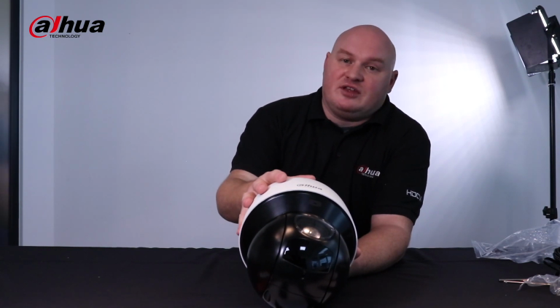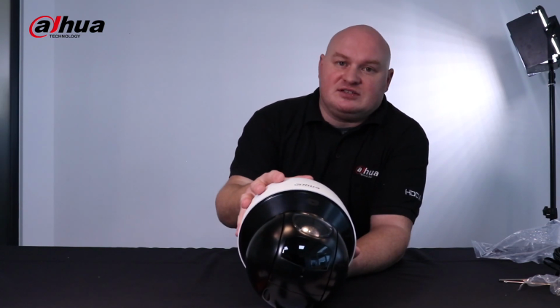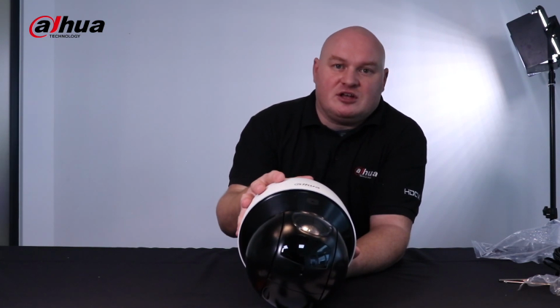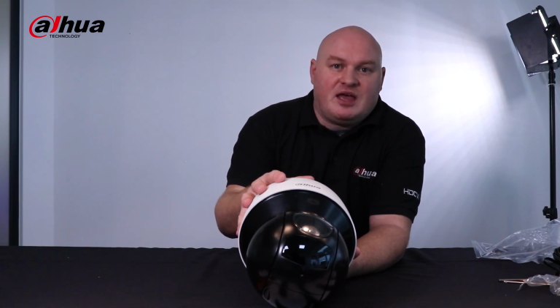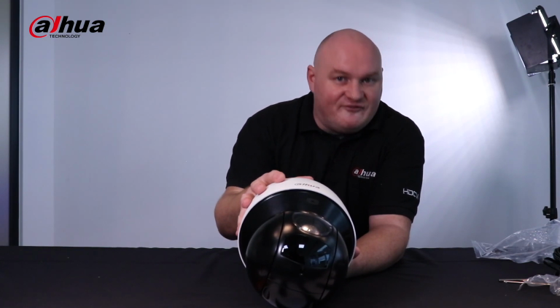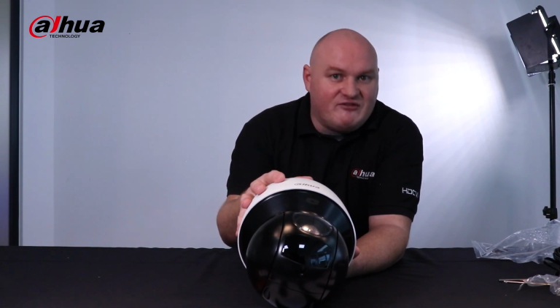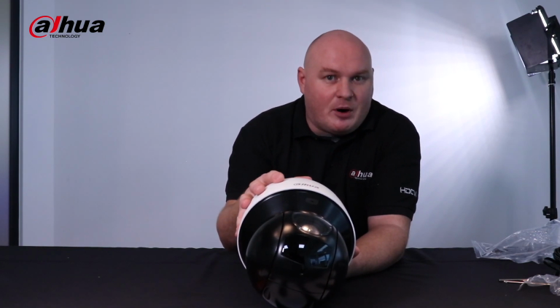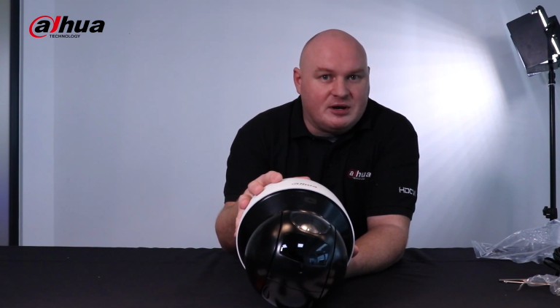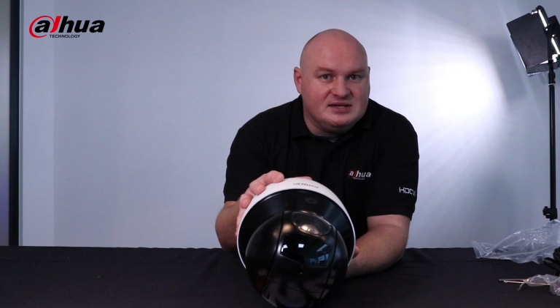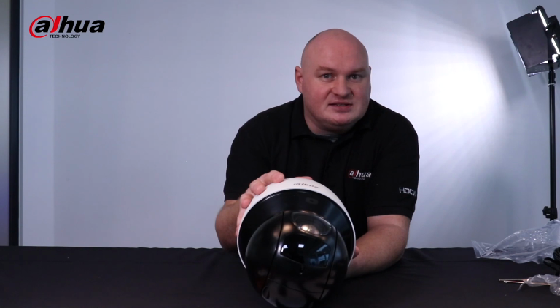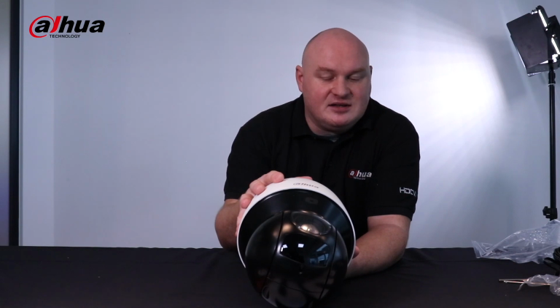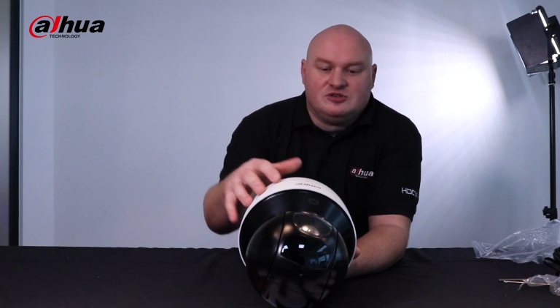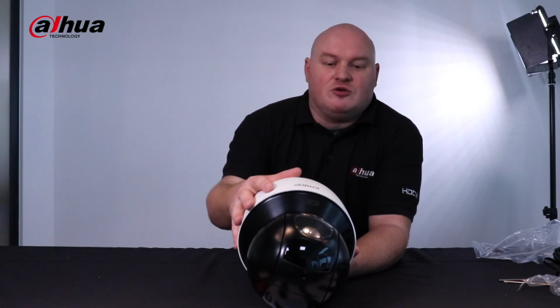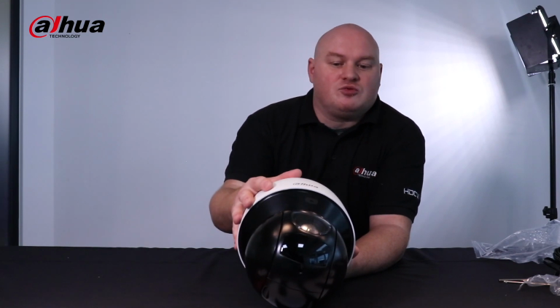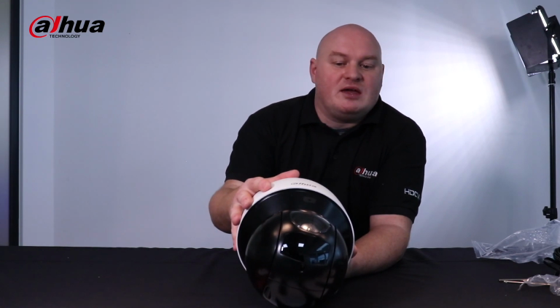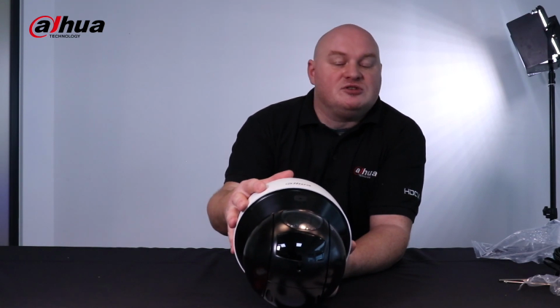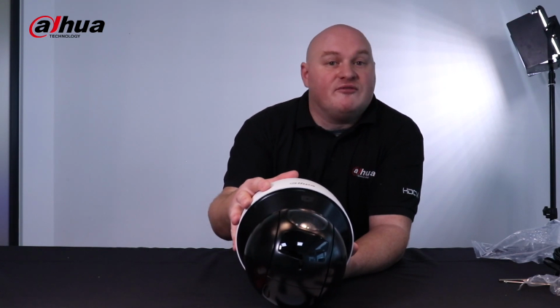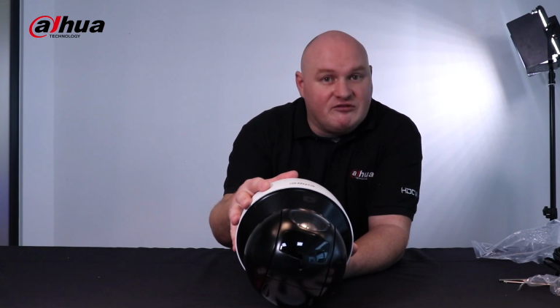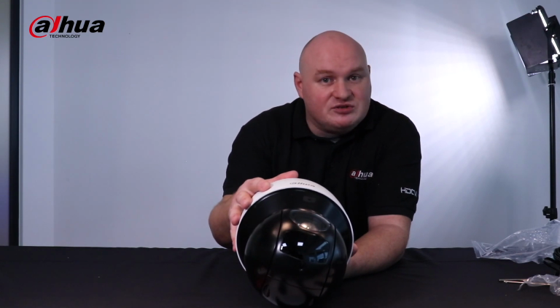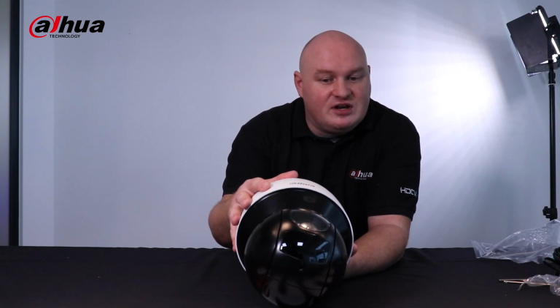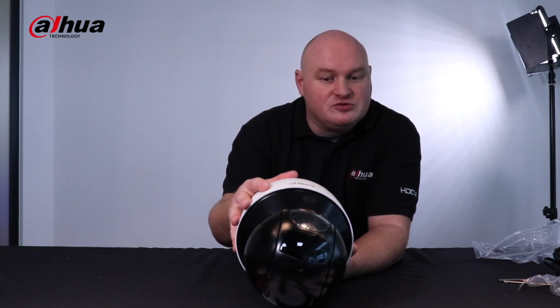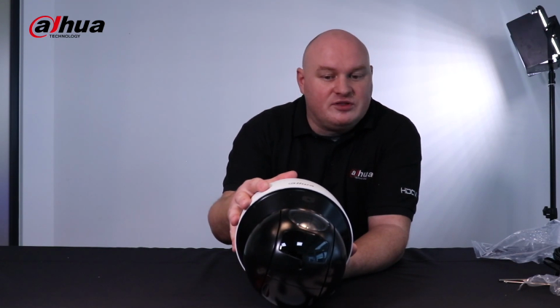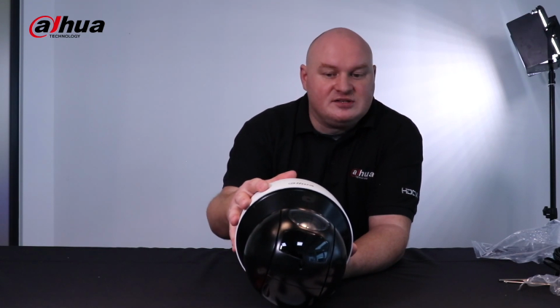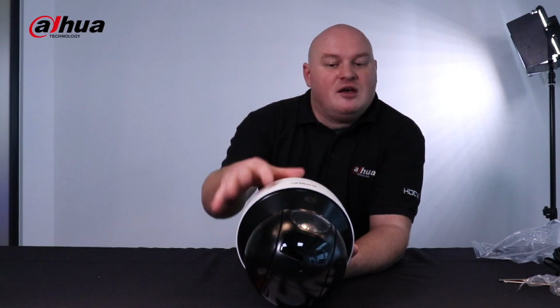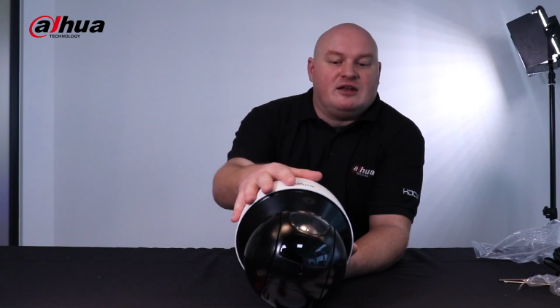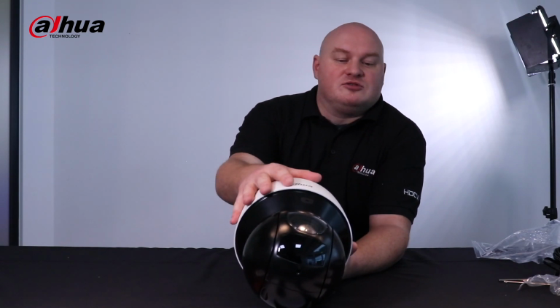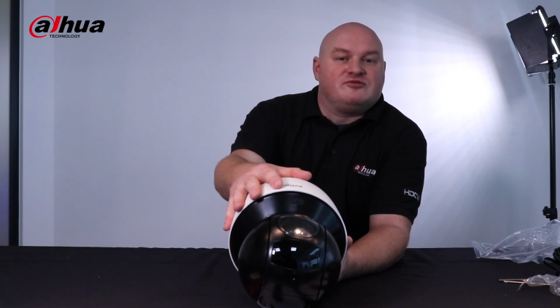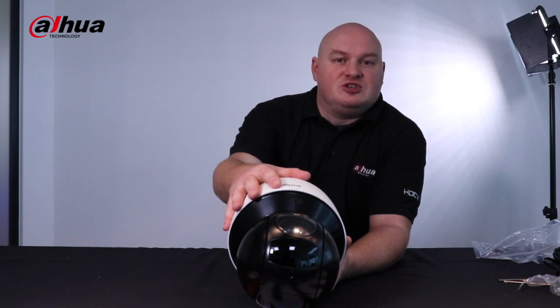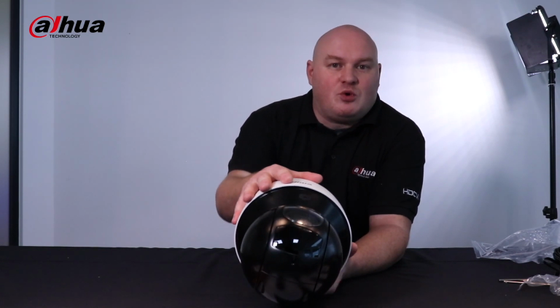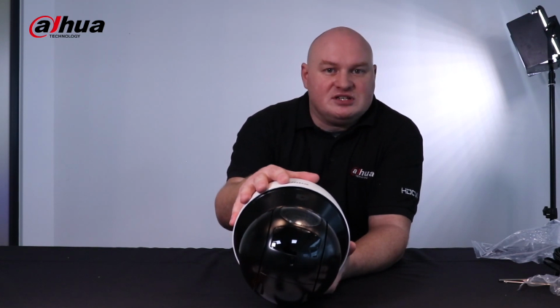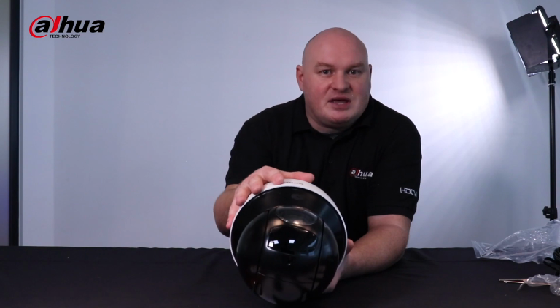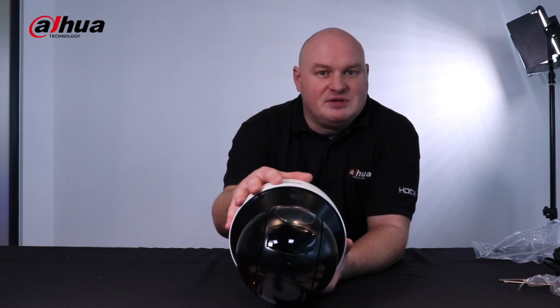I think this is going to be a very popular PTZ. We may do some configuration videos on this, so watch this space in the meantime.